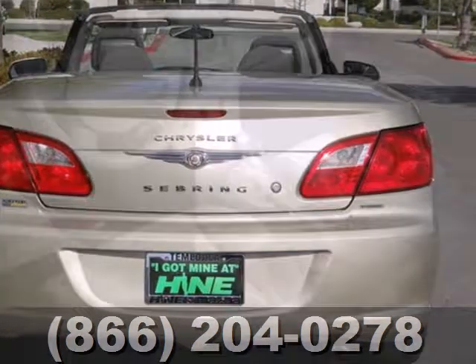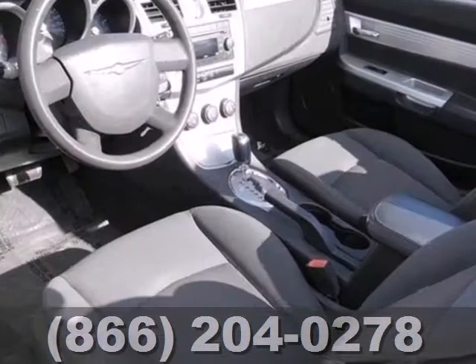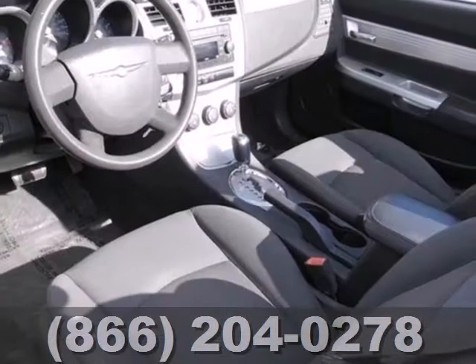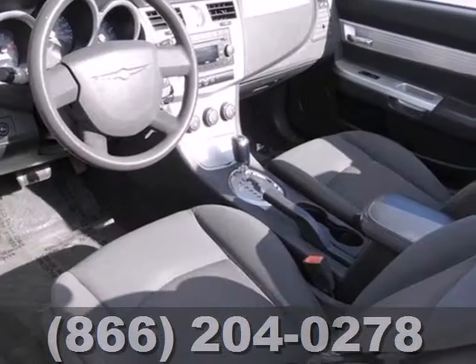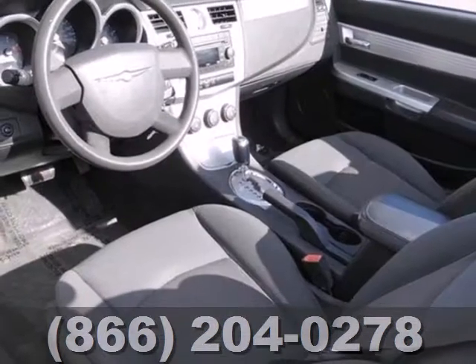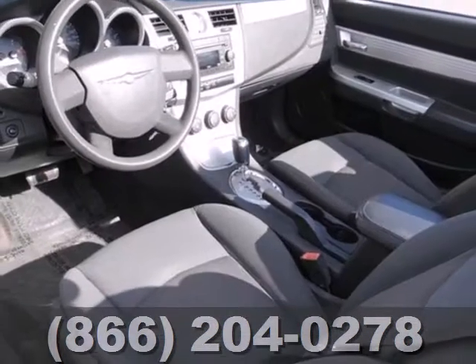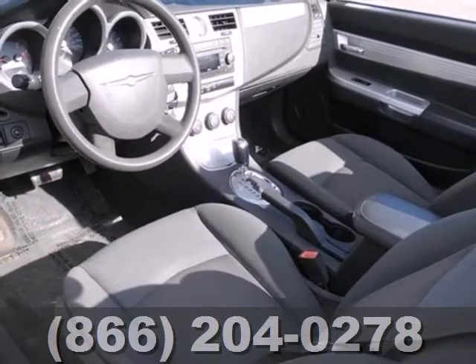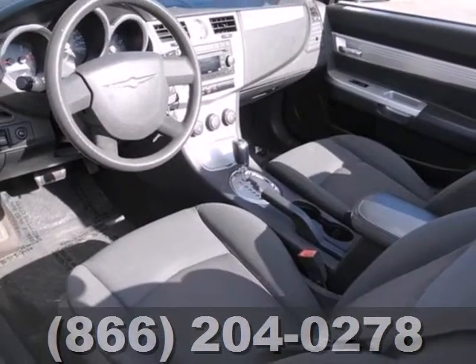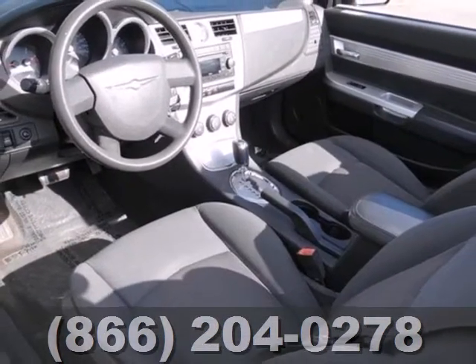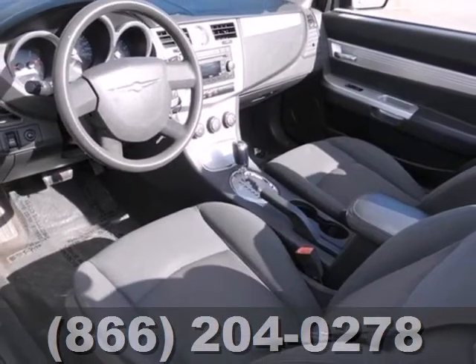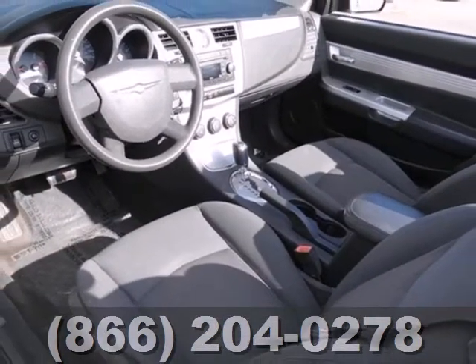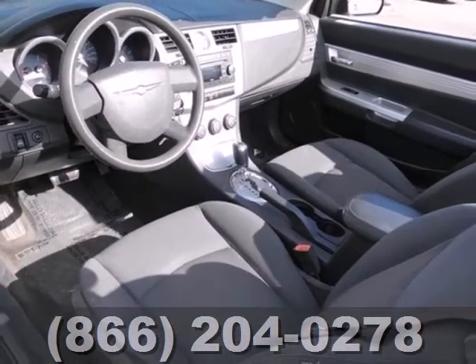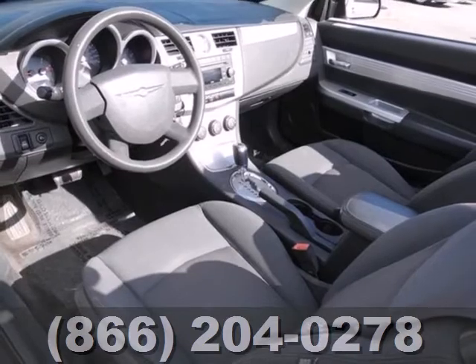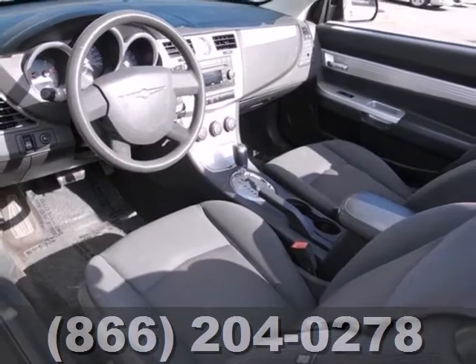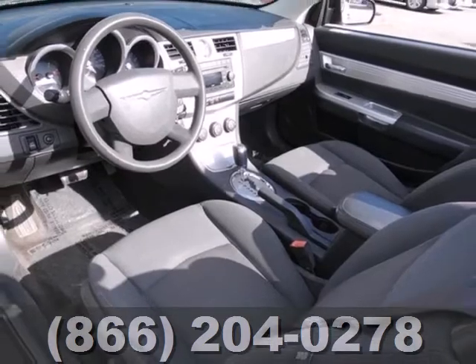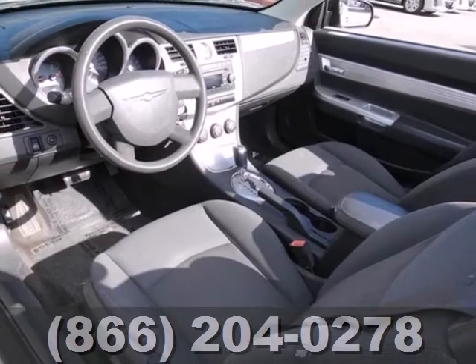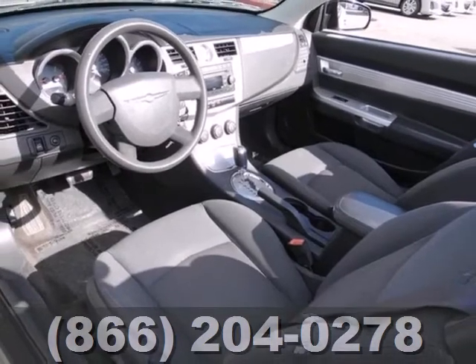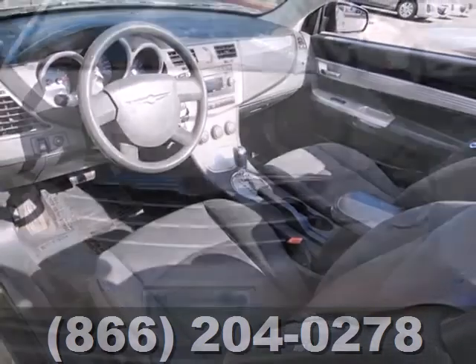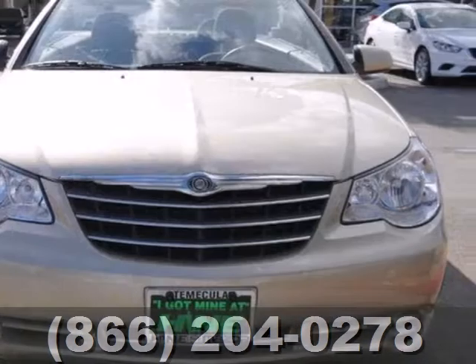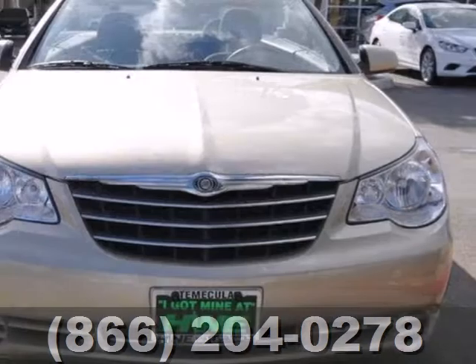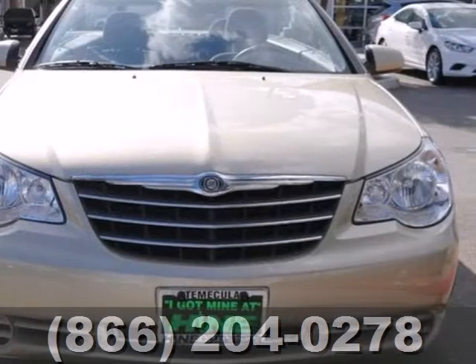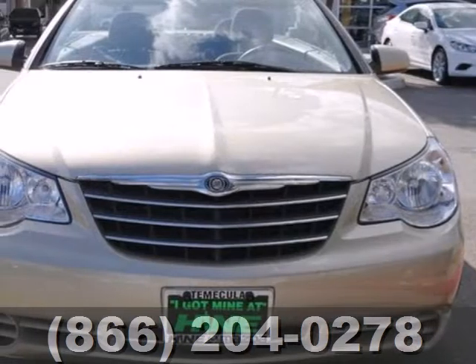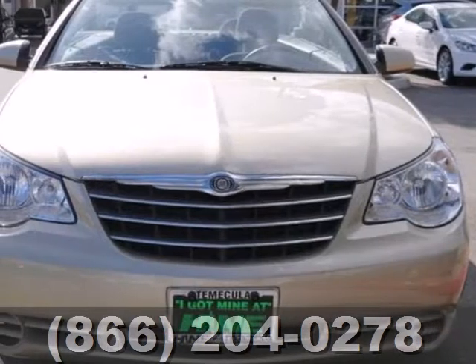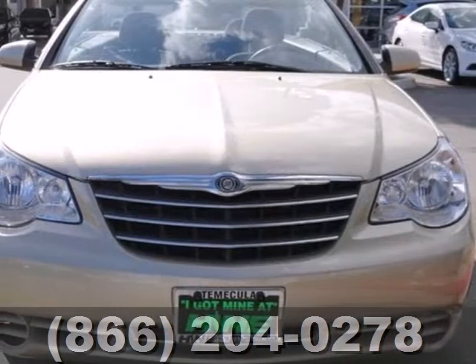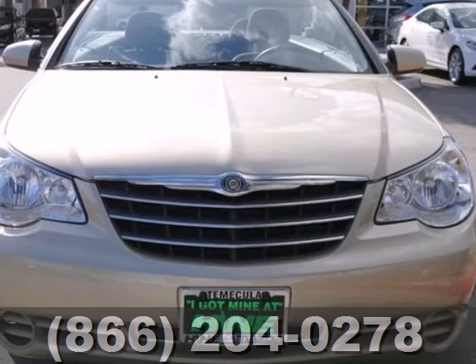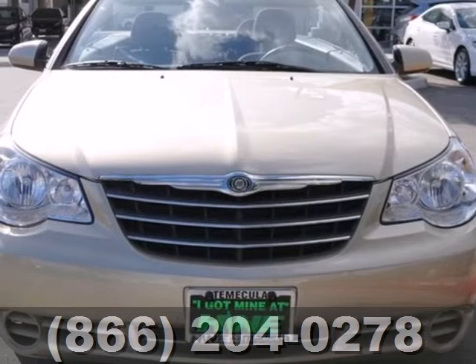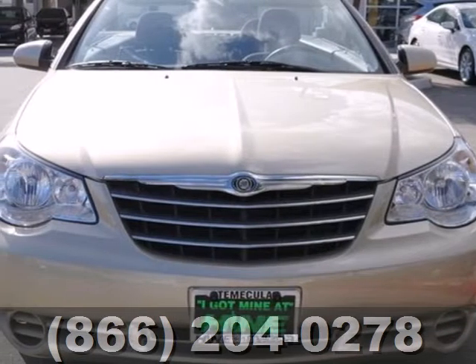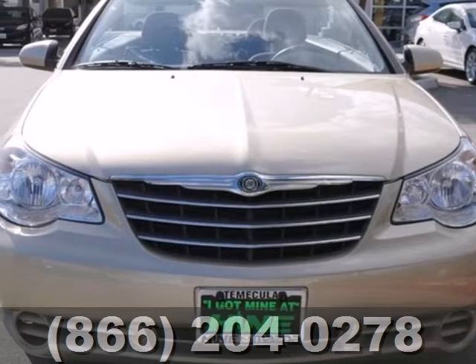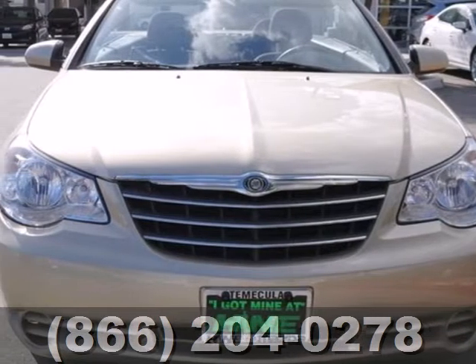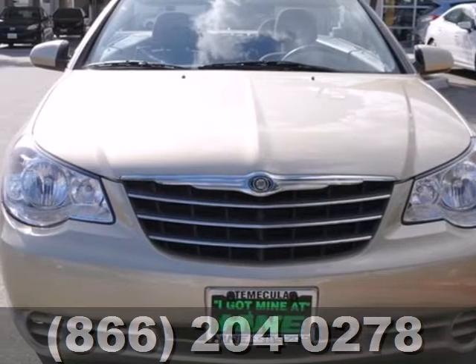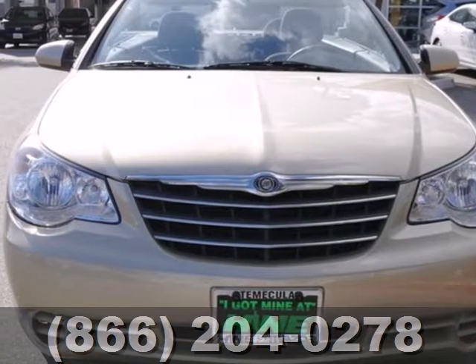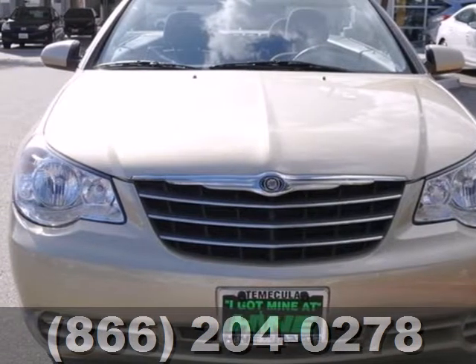The Sebring's cabin is warm and inviting with rich appointments, sleek high-tech instrumentation, and wonderfully comfortable seats.